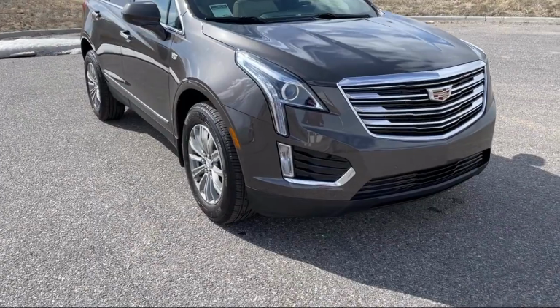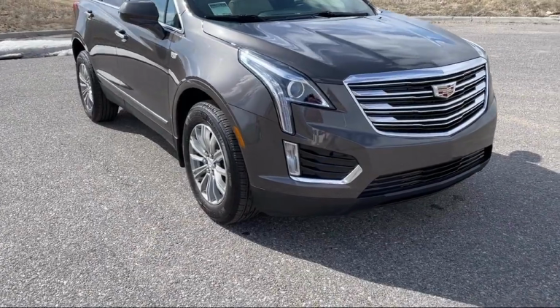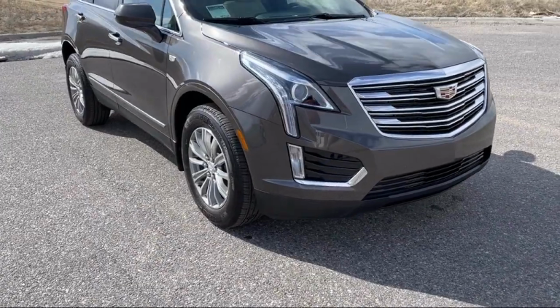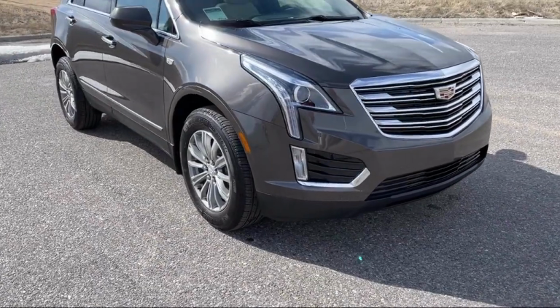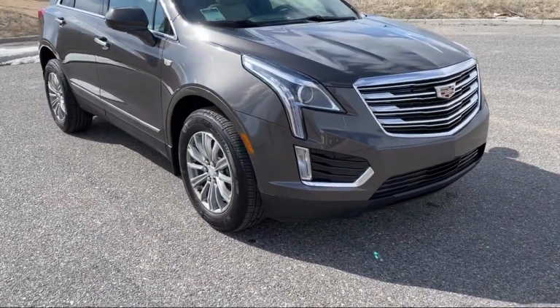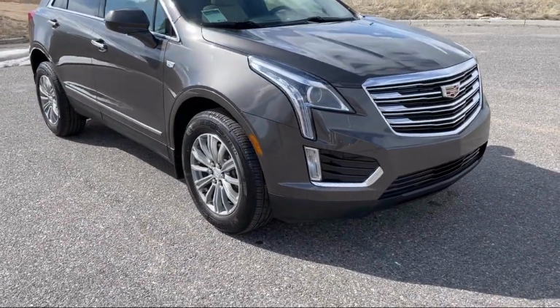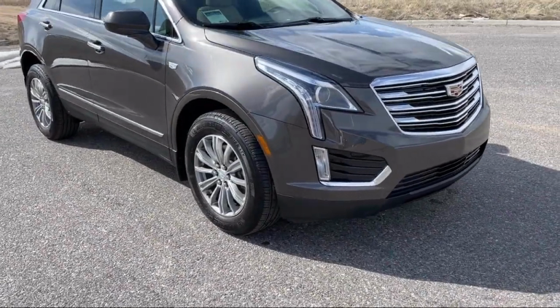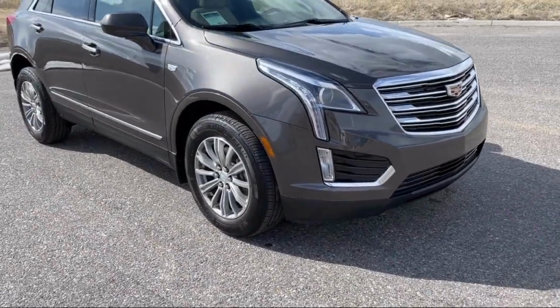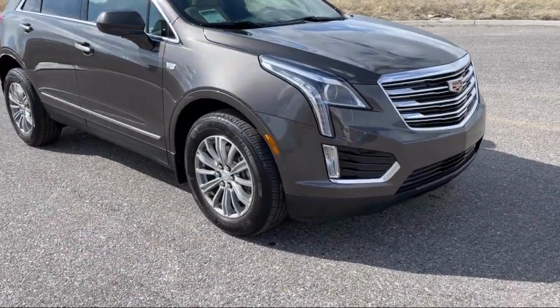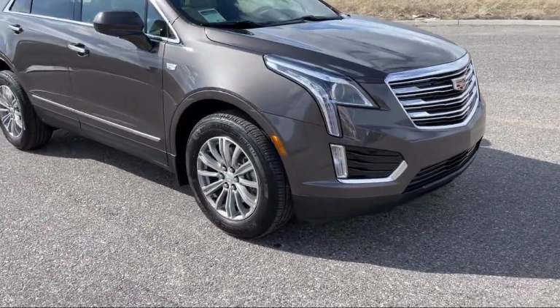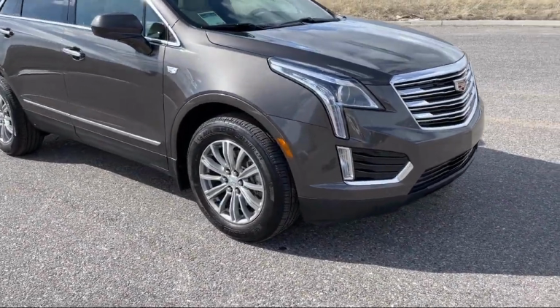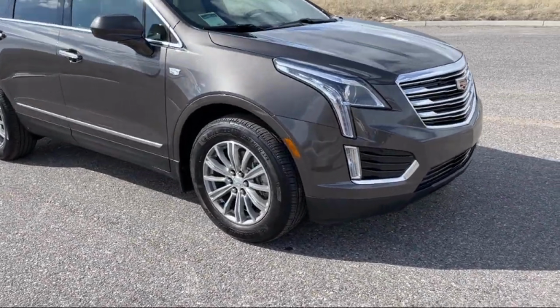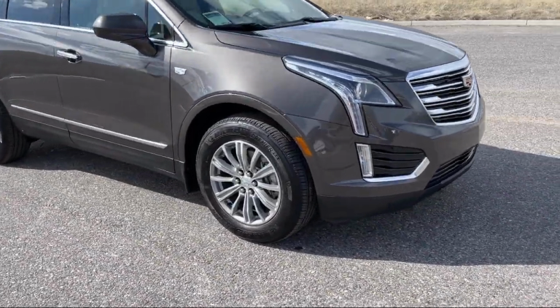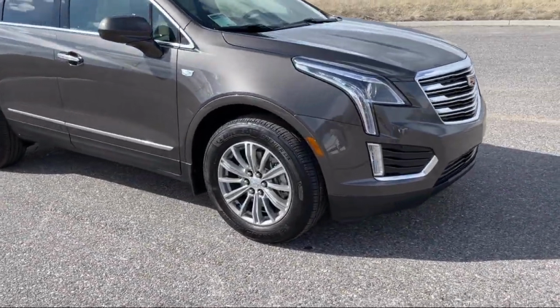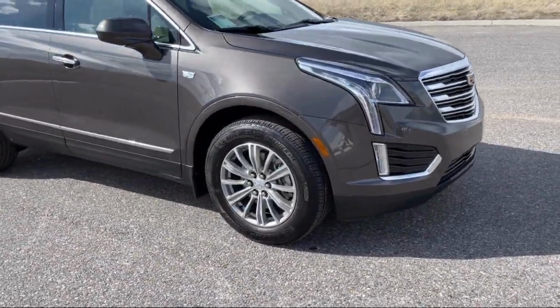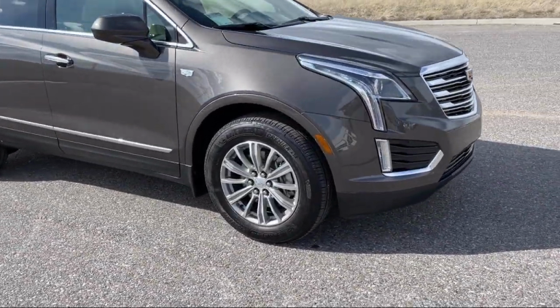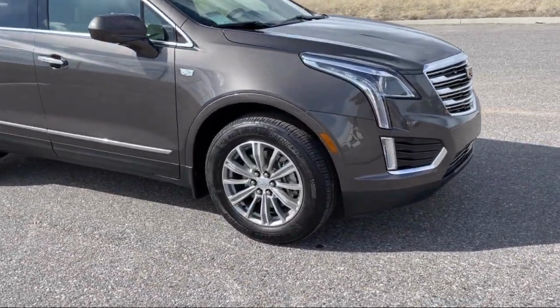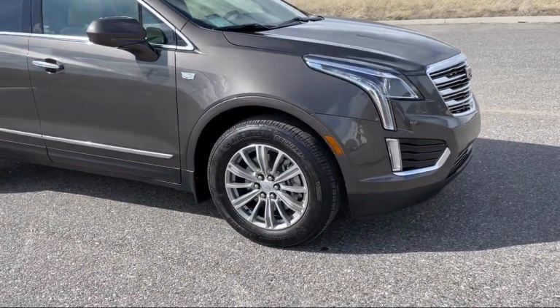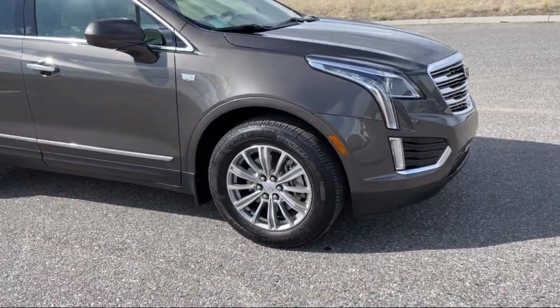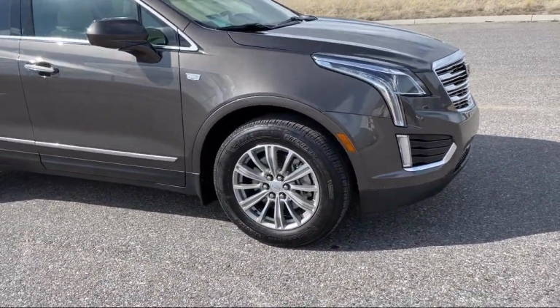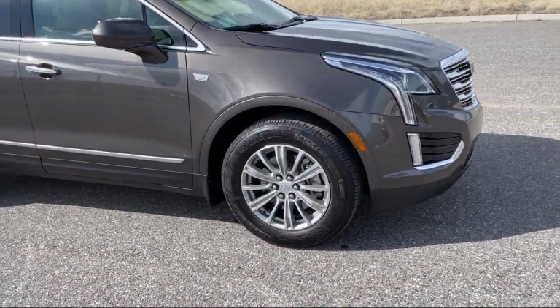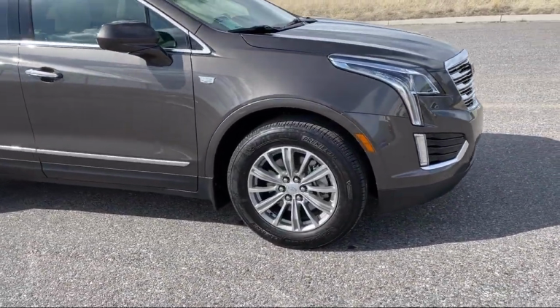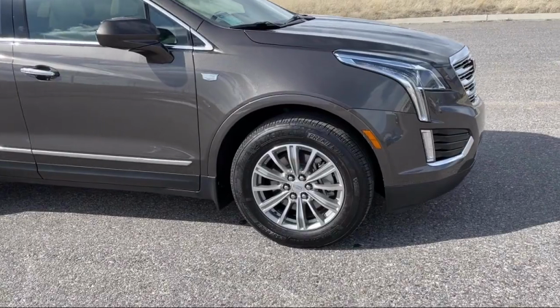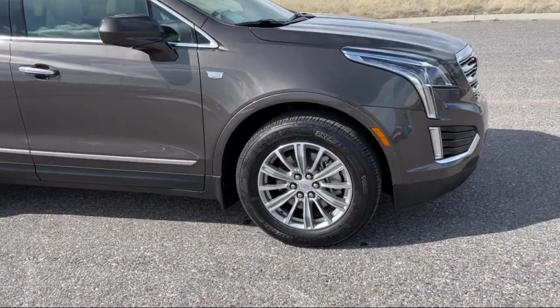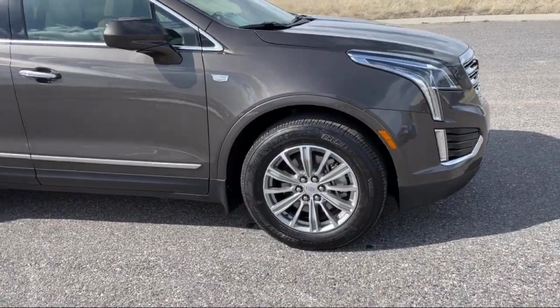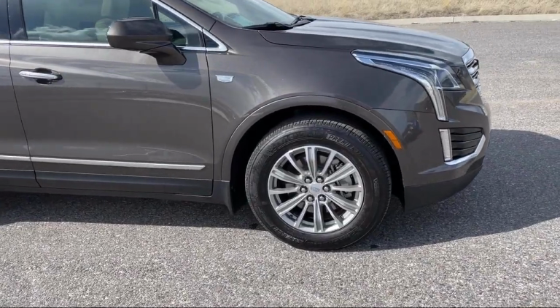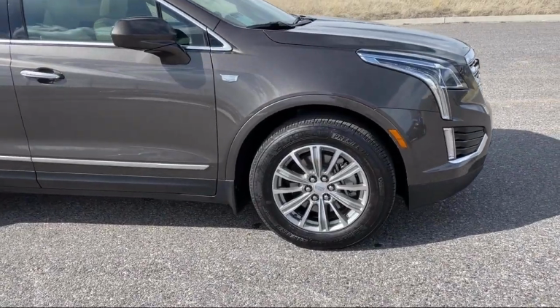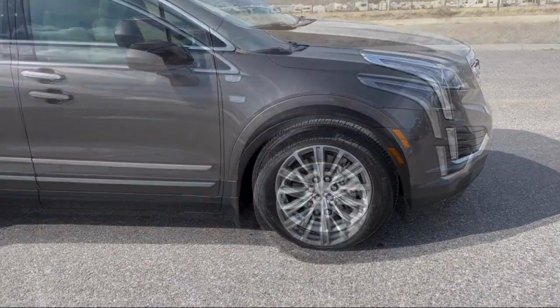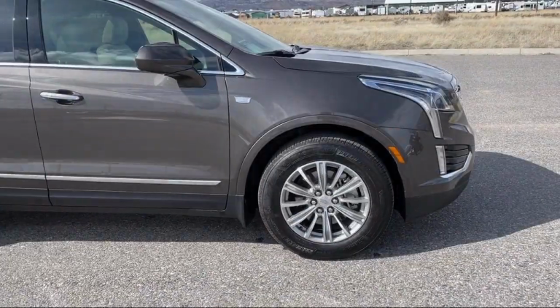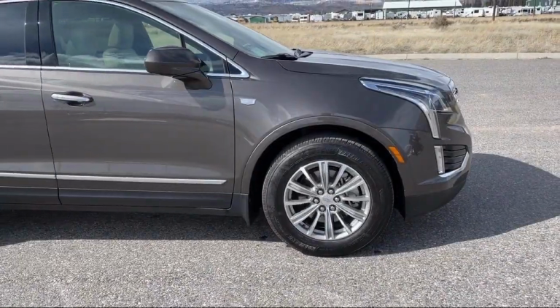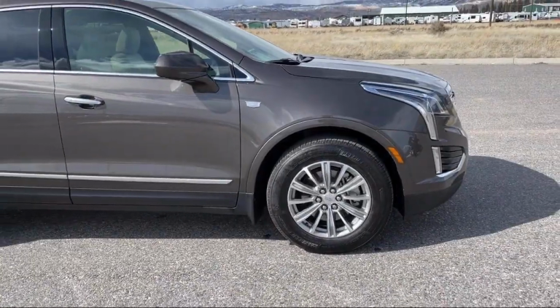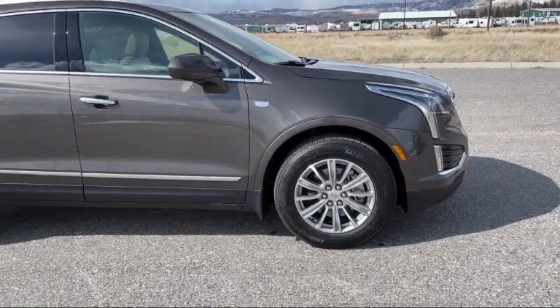It also features lane keep assist with lane departure warning, hill start assist, trailer sway control, lumbar support, and has less than 5,000 miles on the odometer.